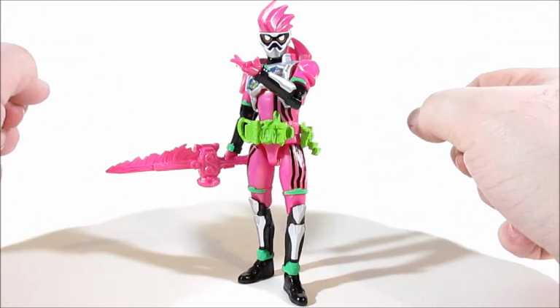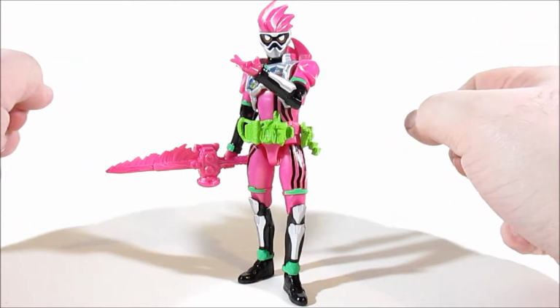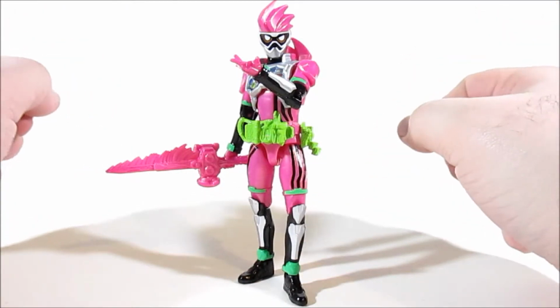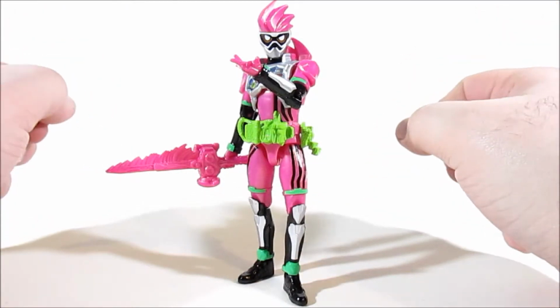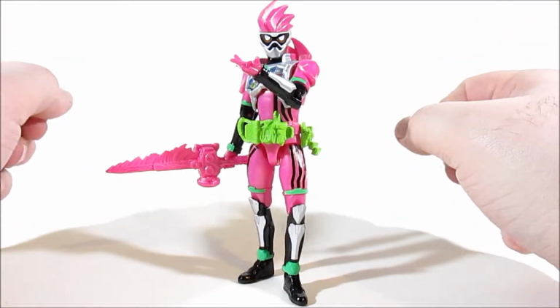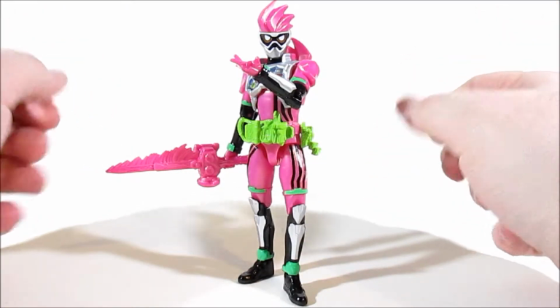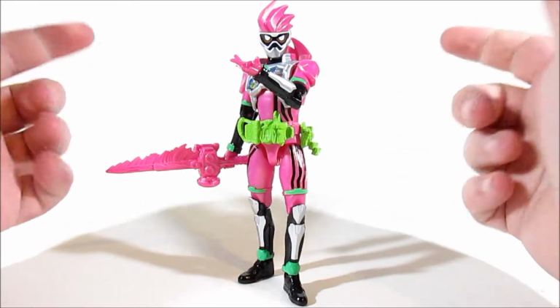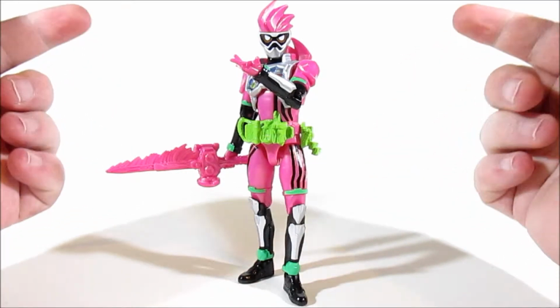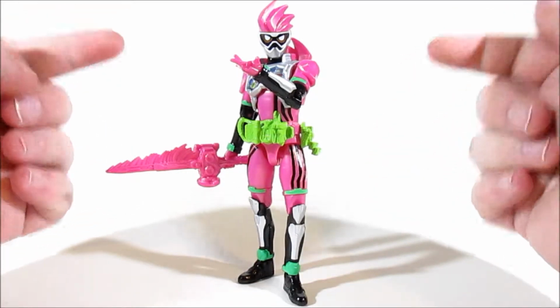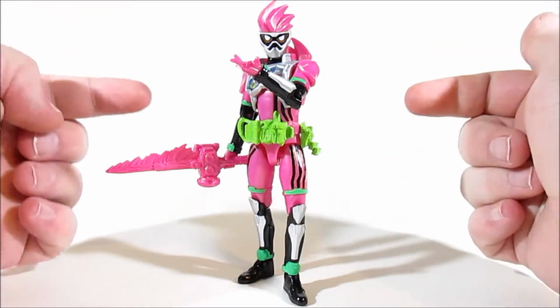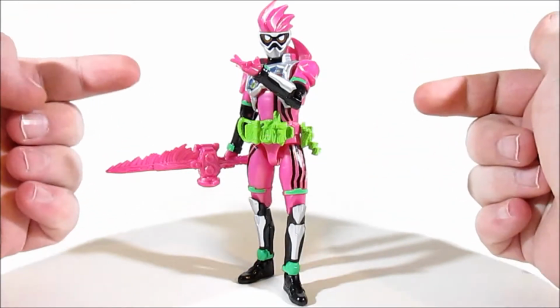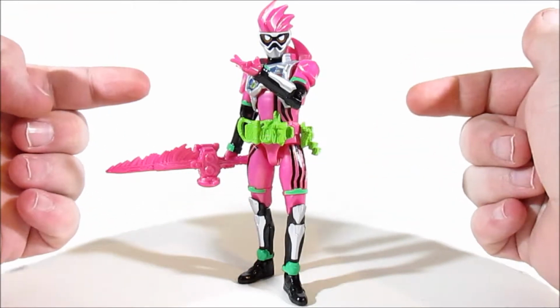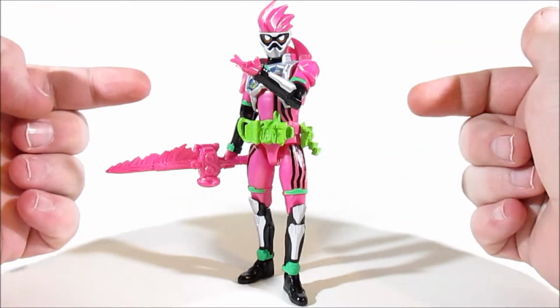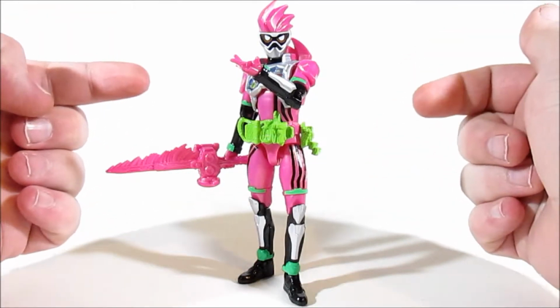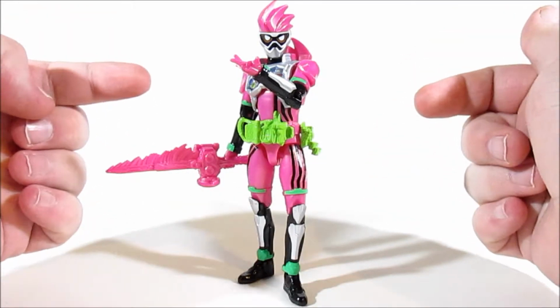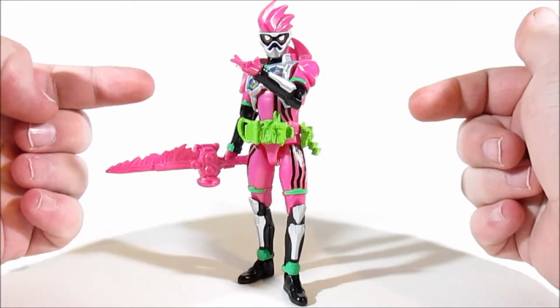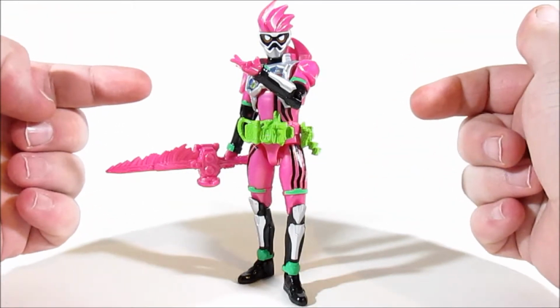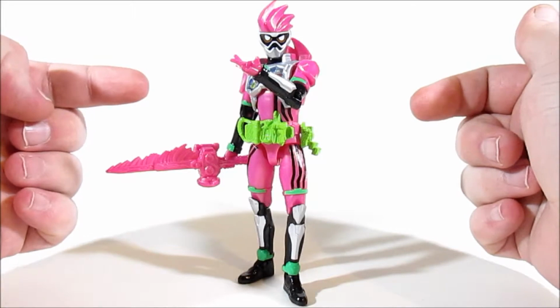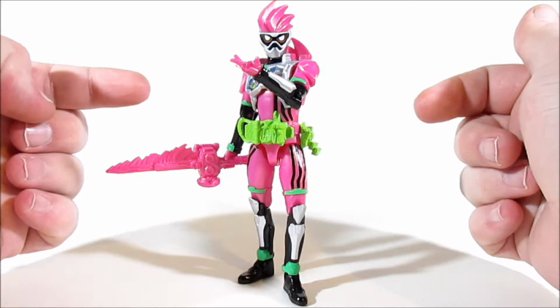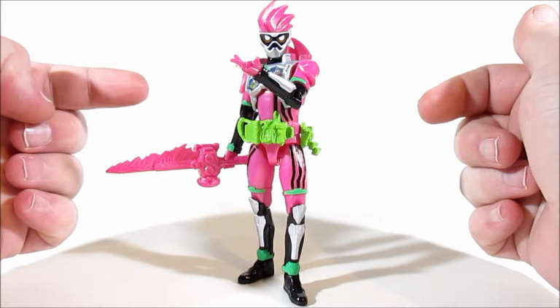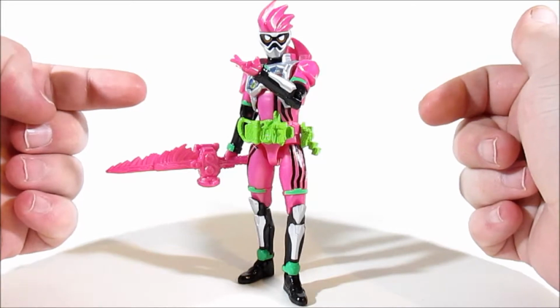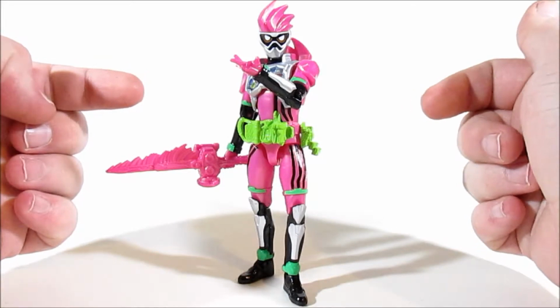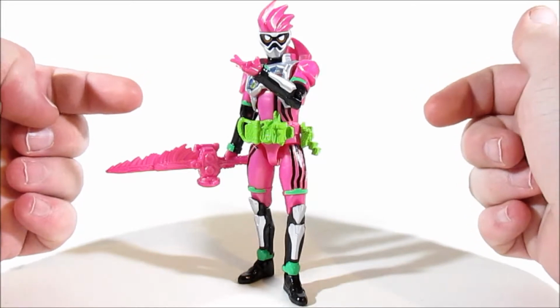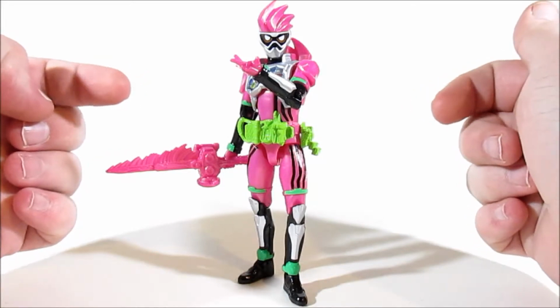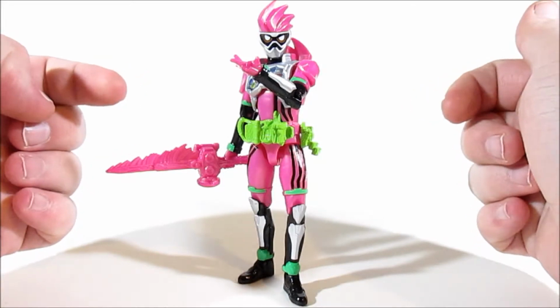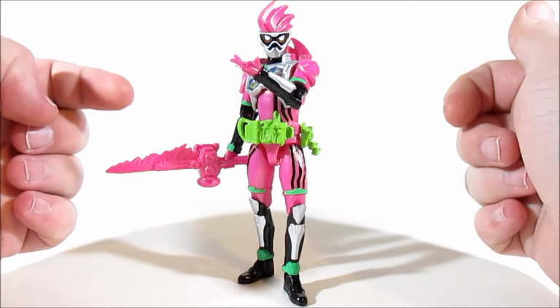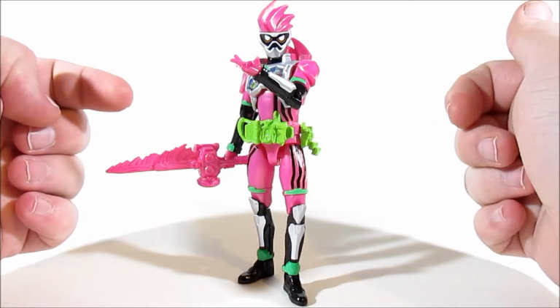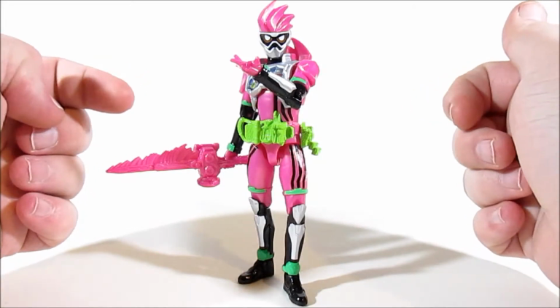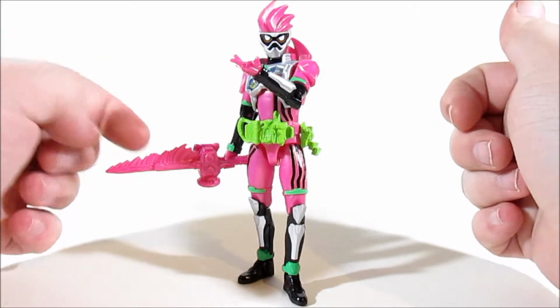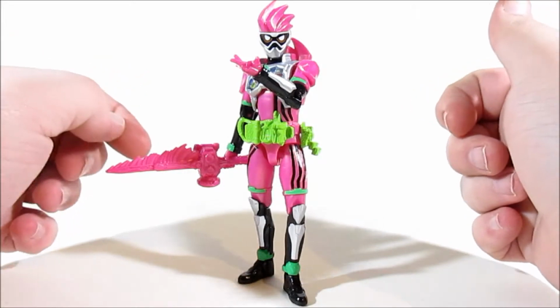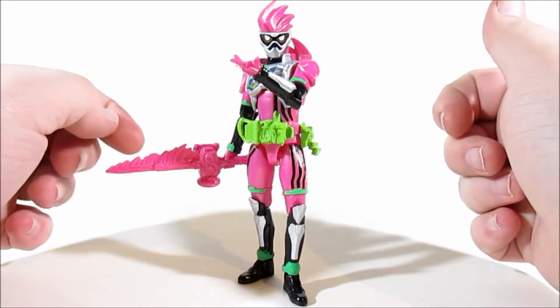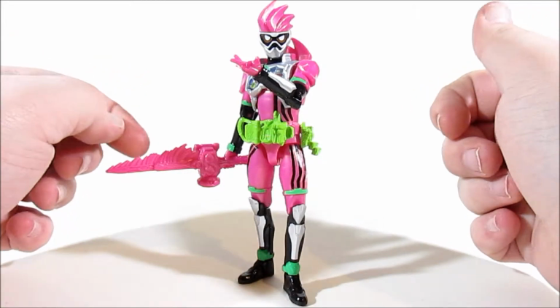As always, I've been Sharpo. This has been Kamen Rider Ex-Aid Action Gamer Level 2, and I'll catch you guys next time on Mint In Box.